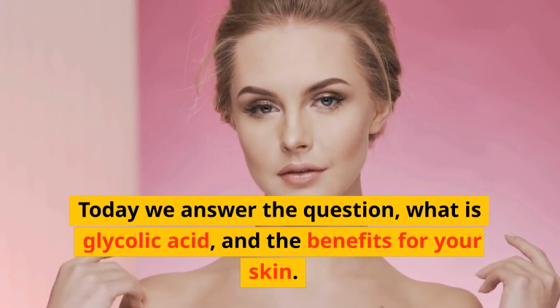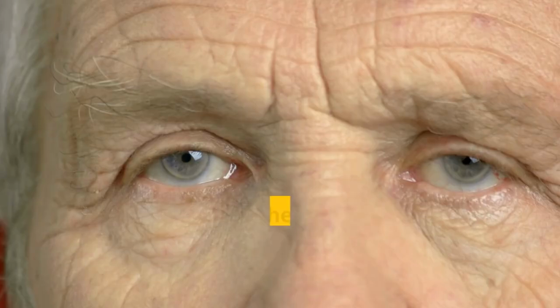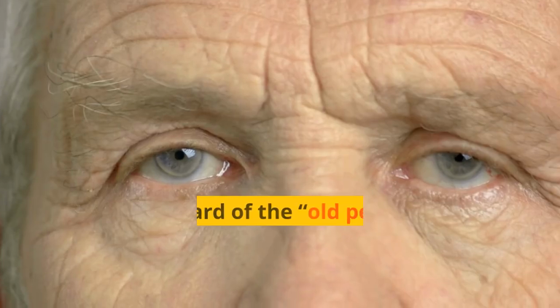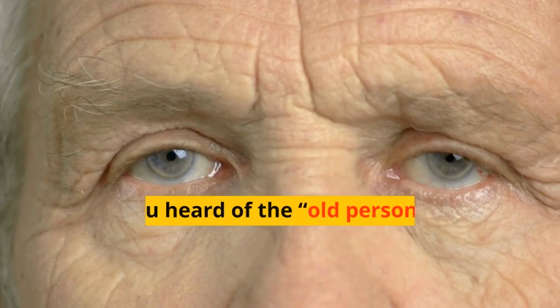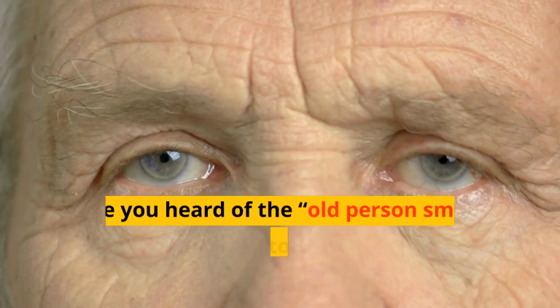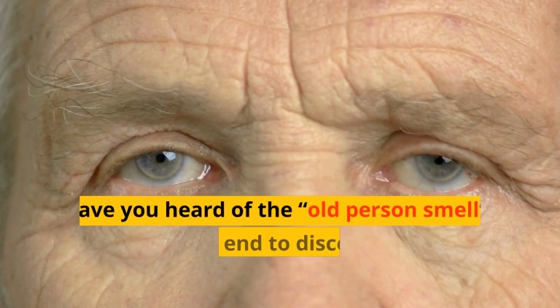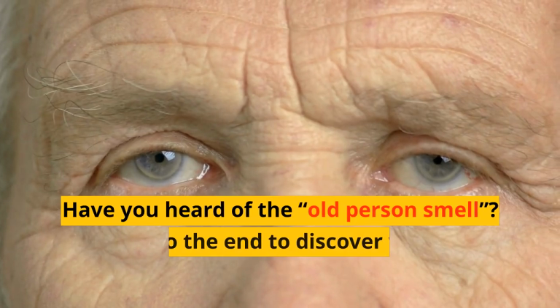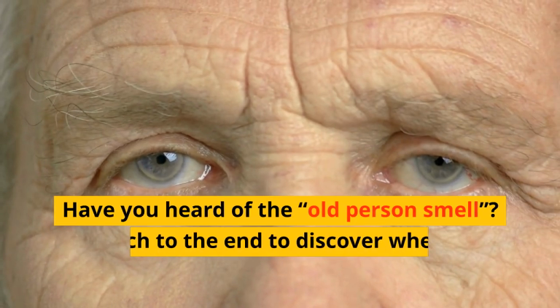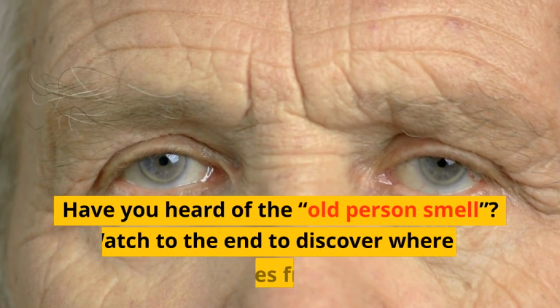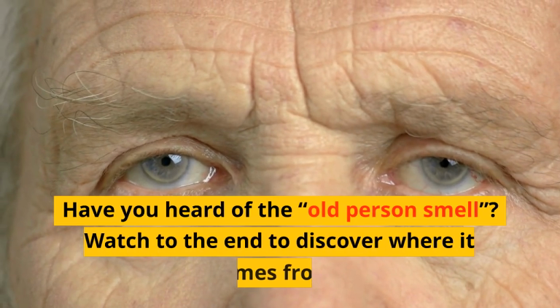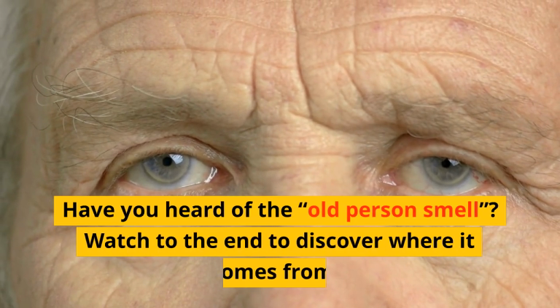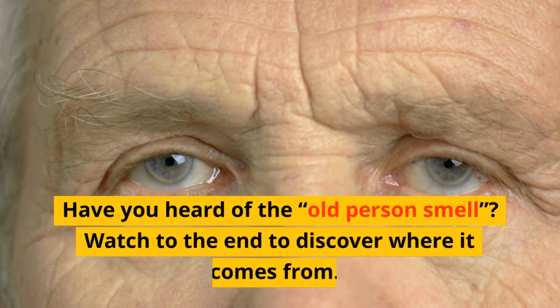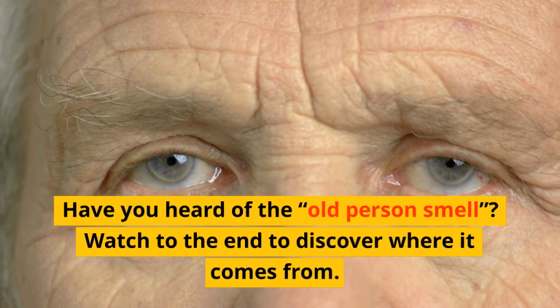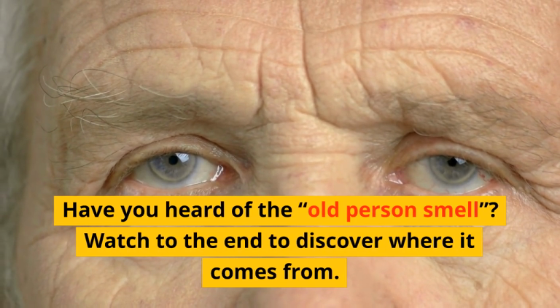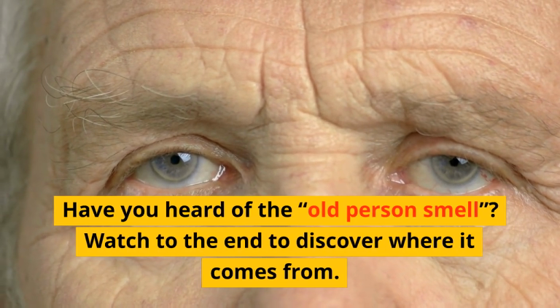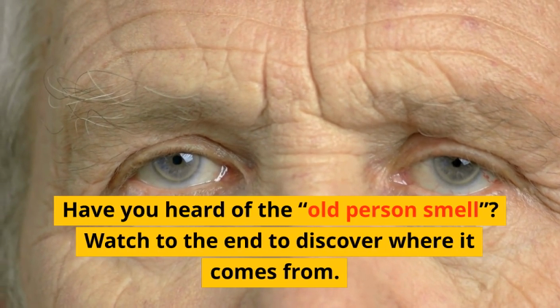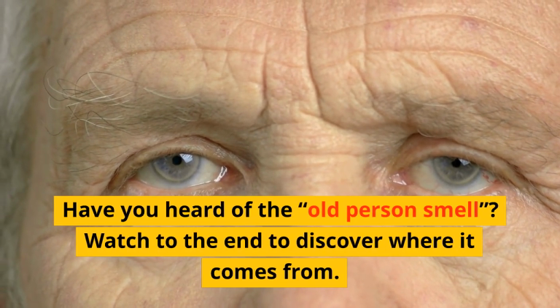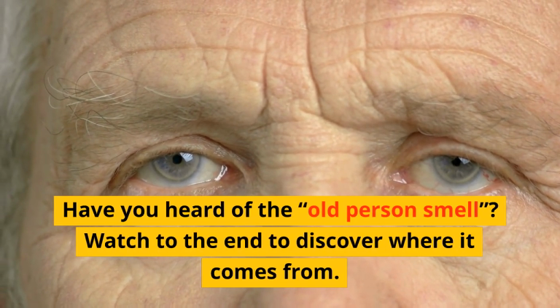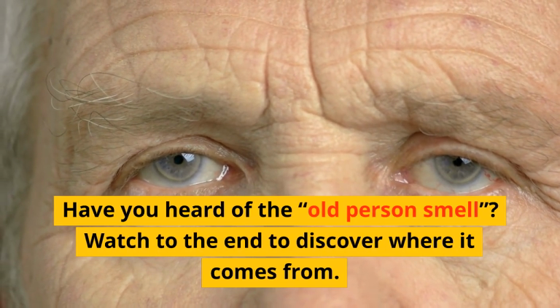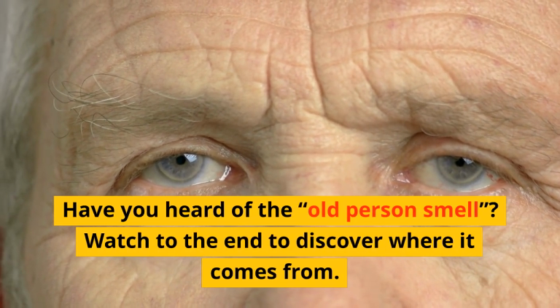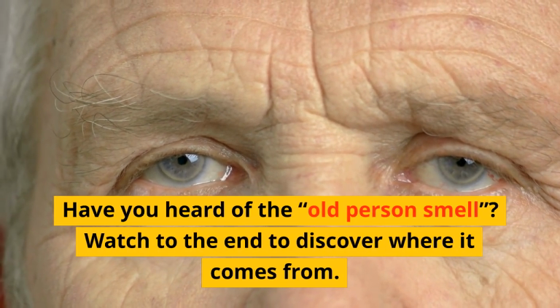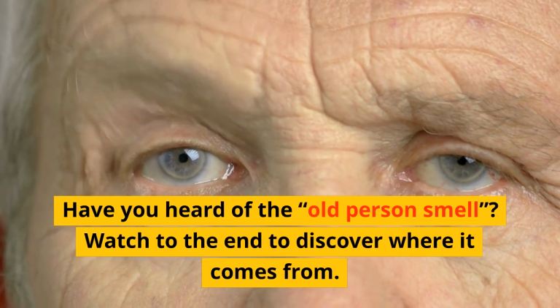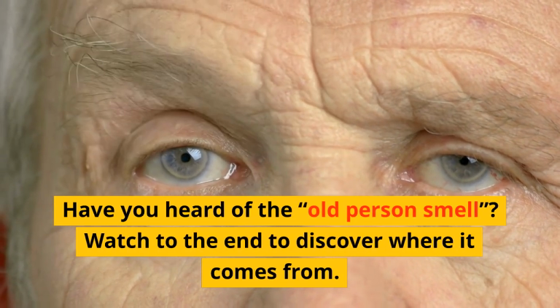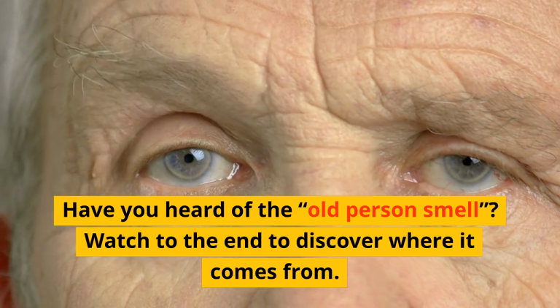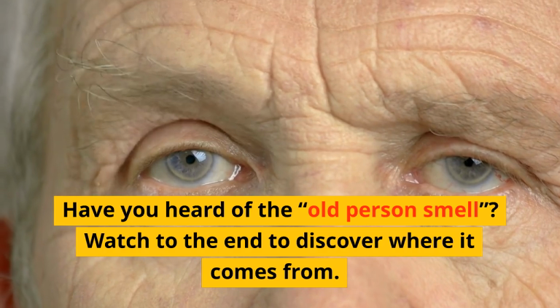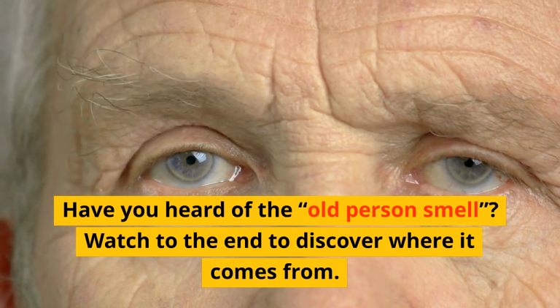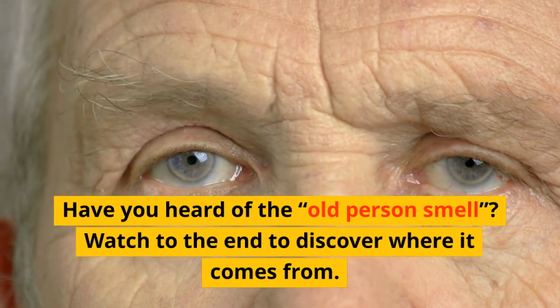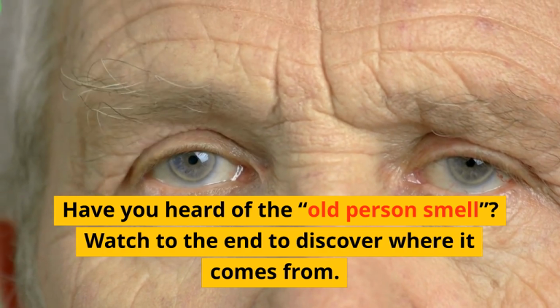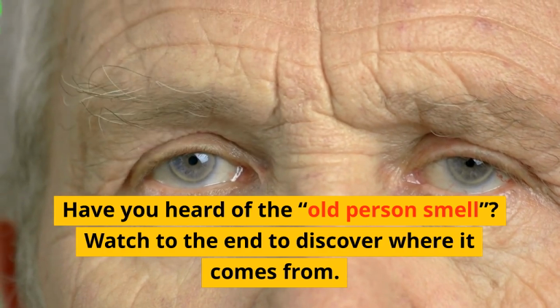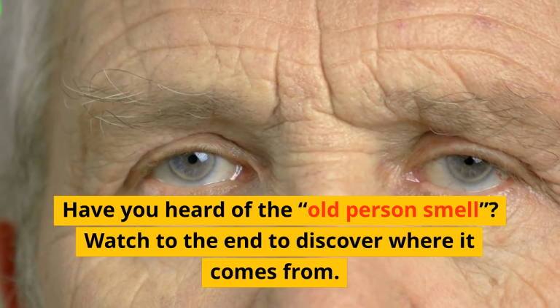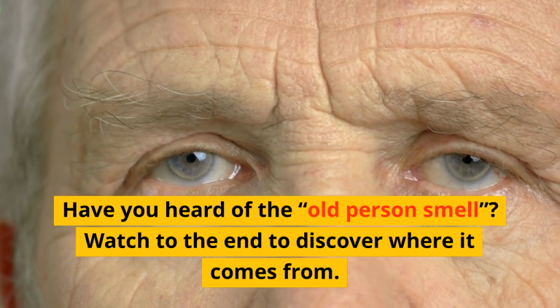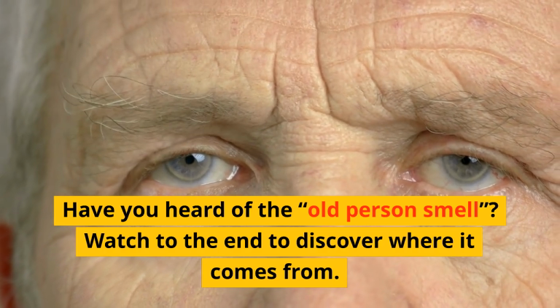Have you heard of the old person's smell? Watch to the end to discover where it comes from.